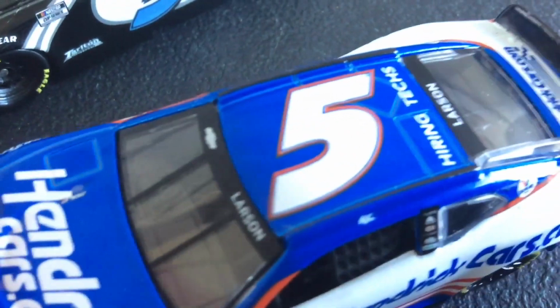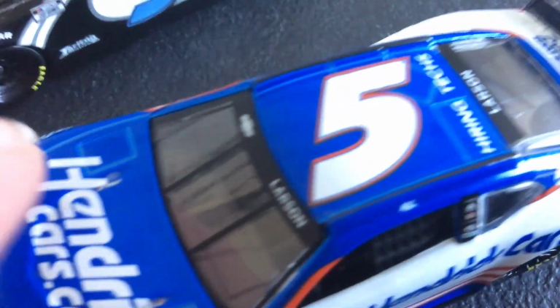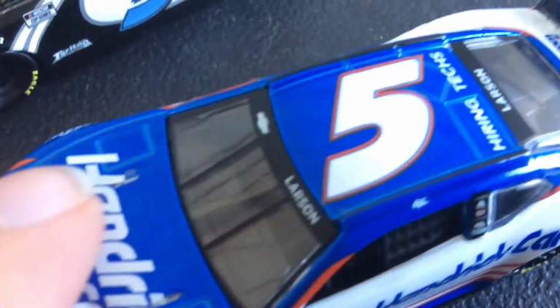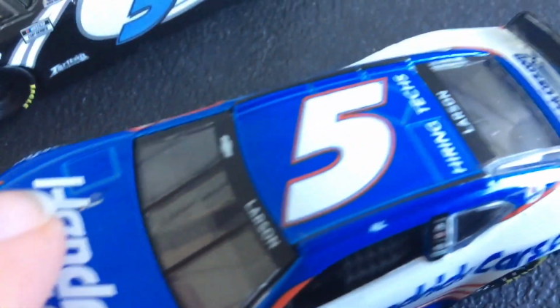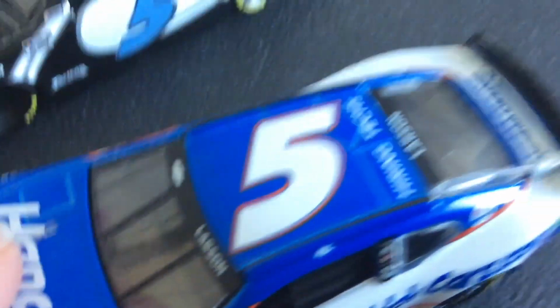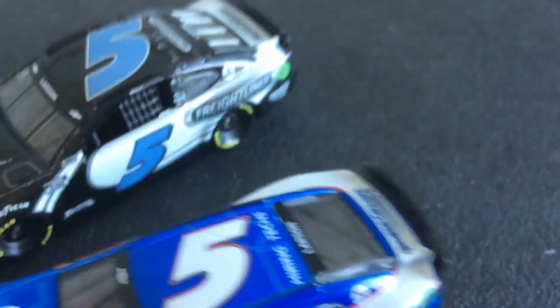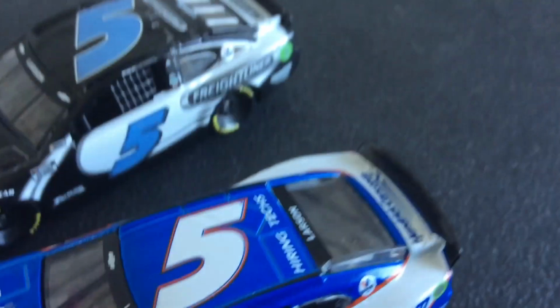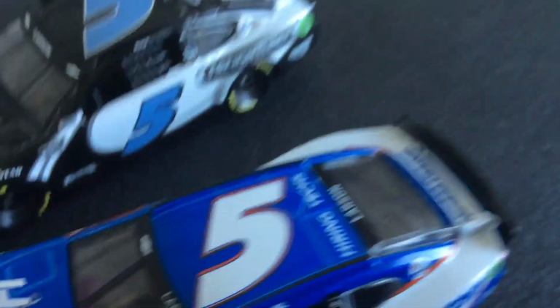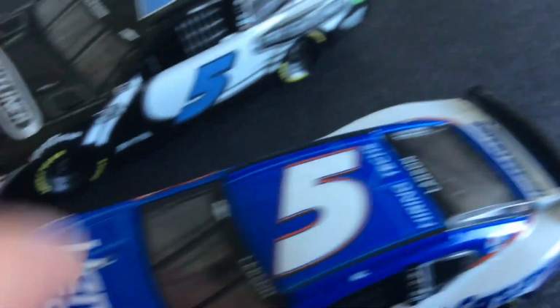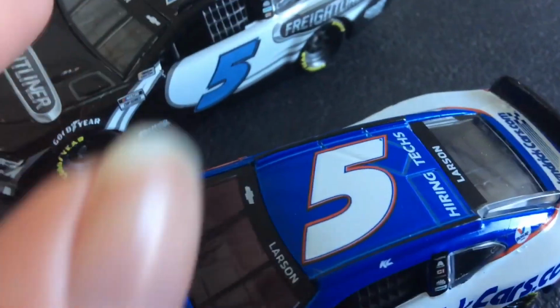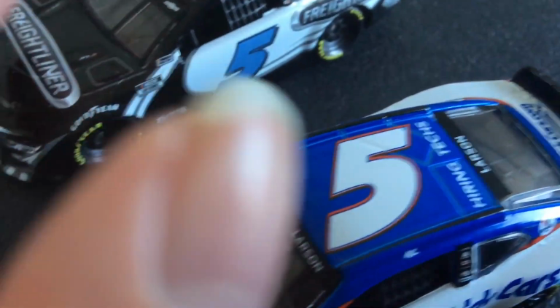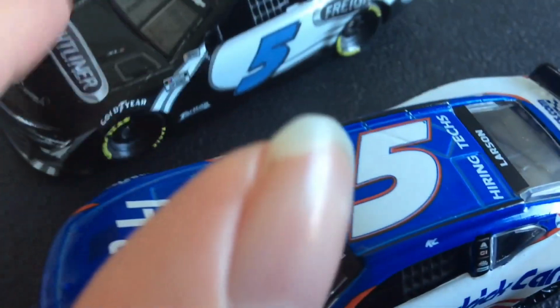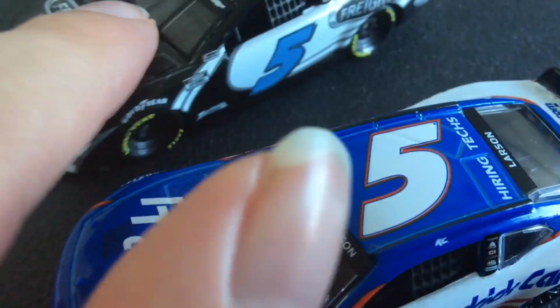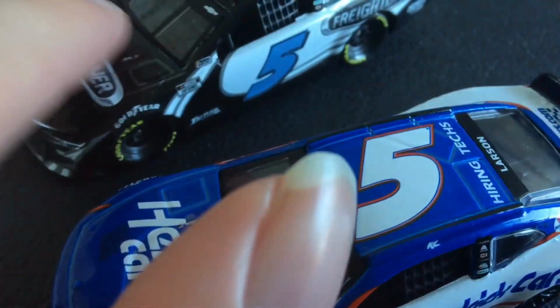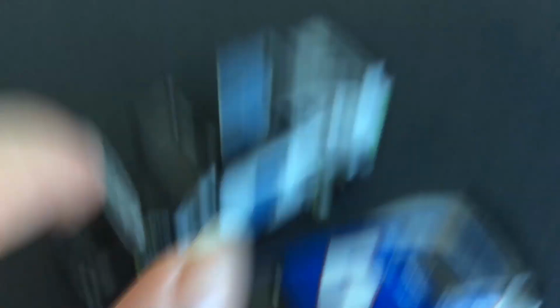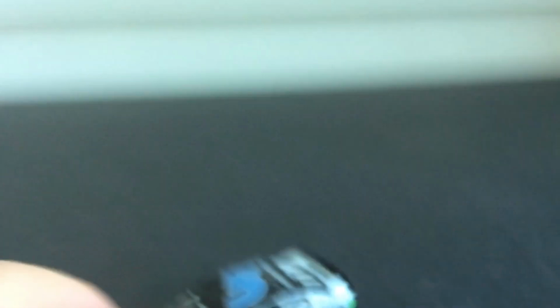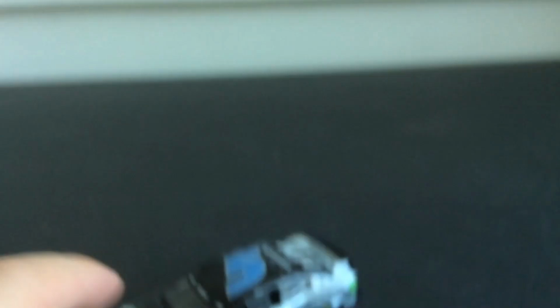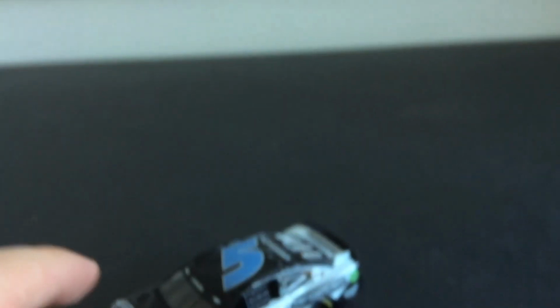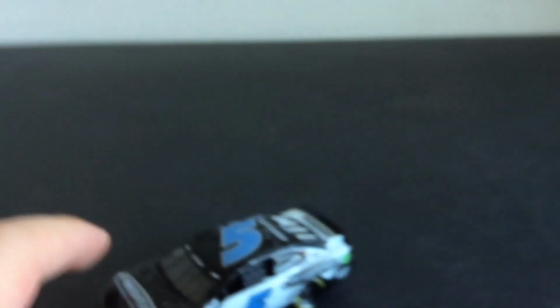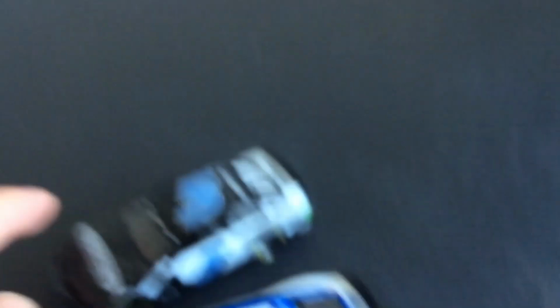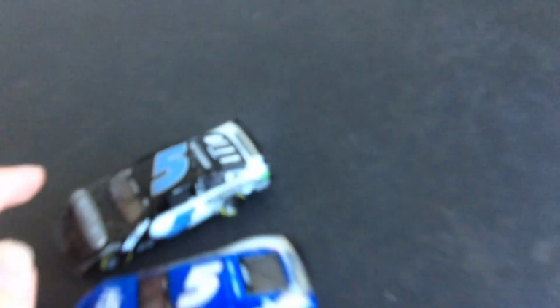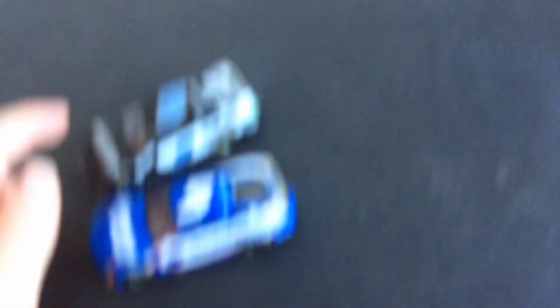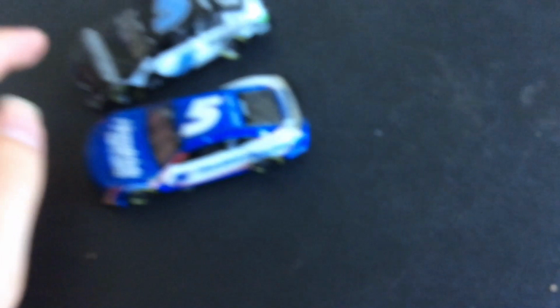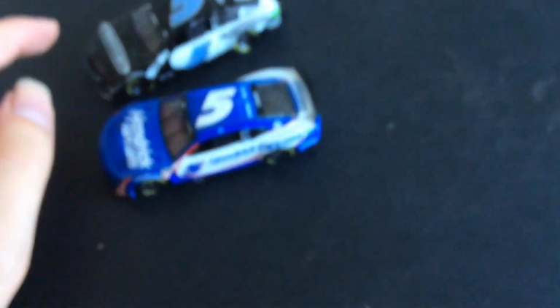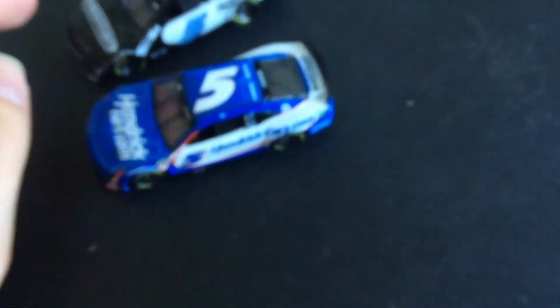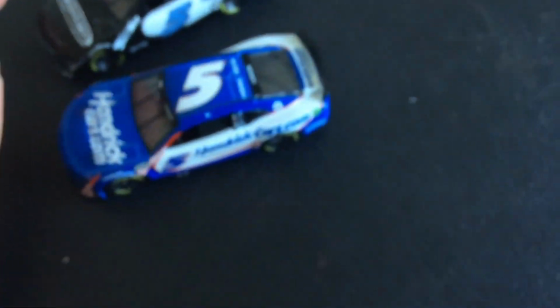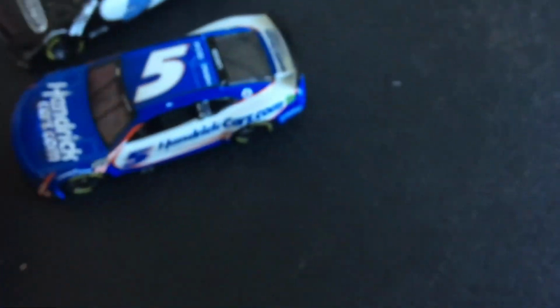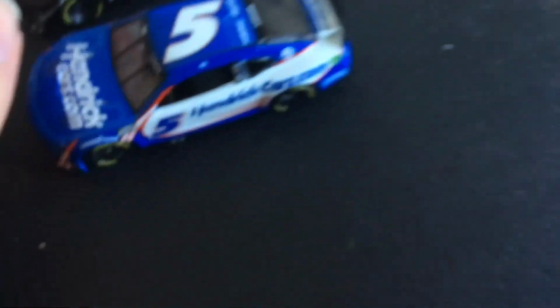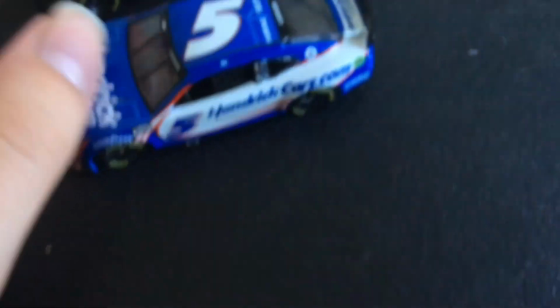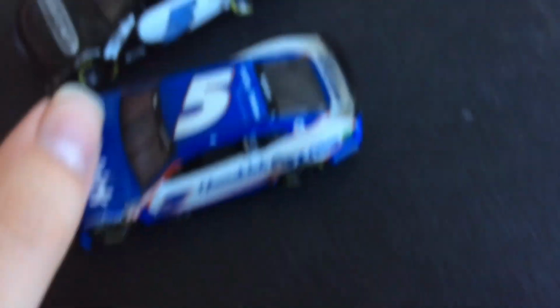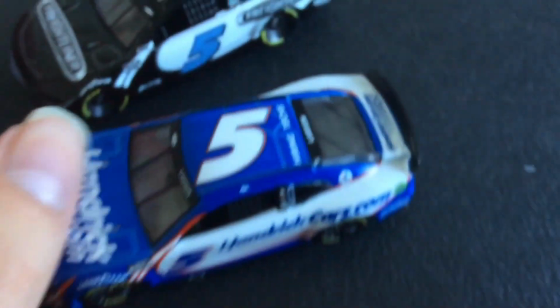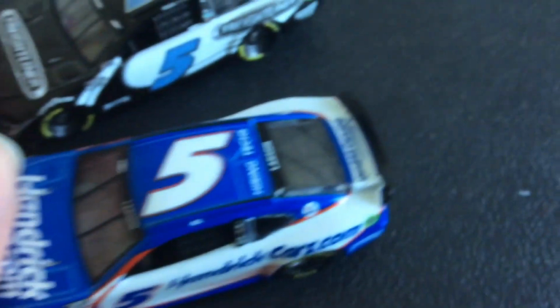And the hoods of the cars are different. There are now these little air vents to help with draft, but on the gen 6 there isn't.